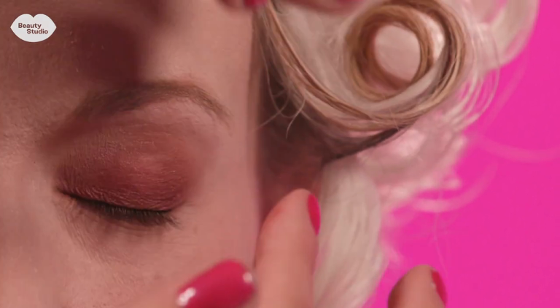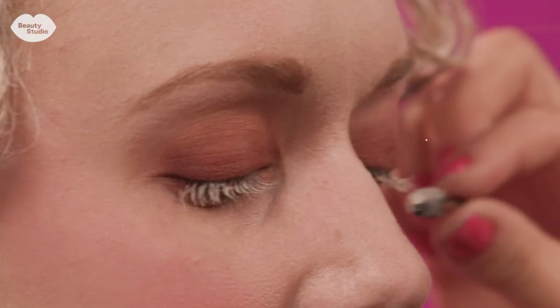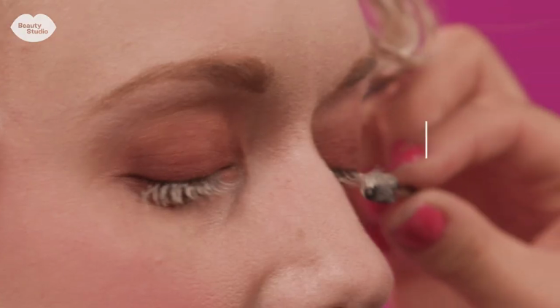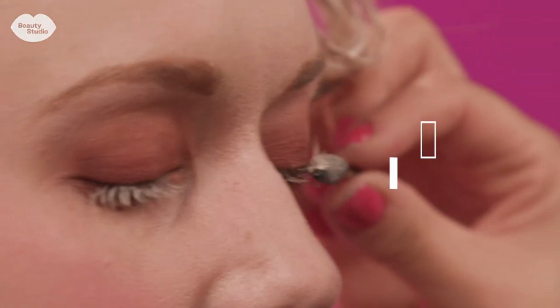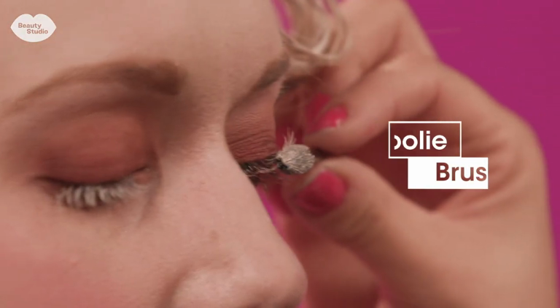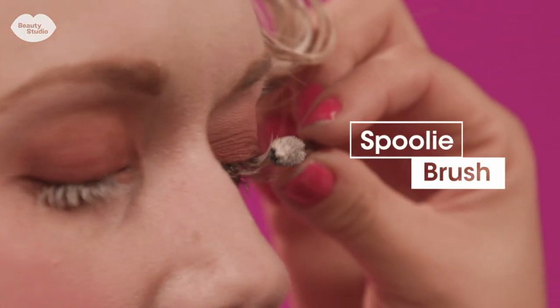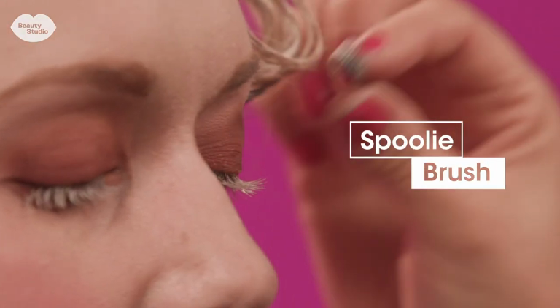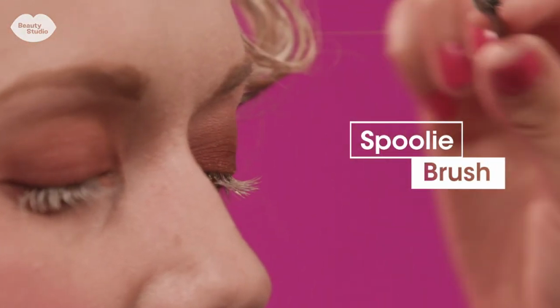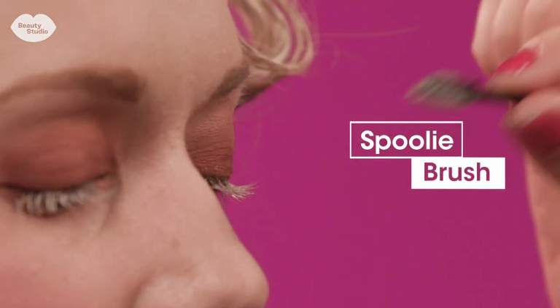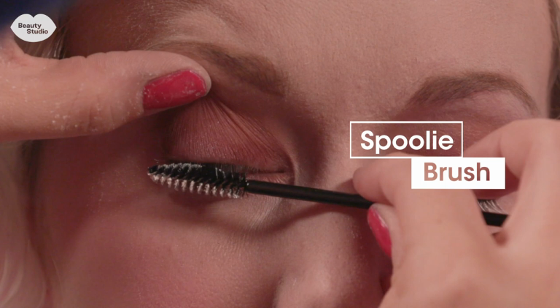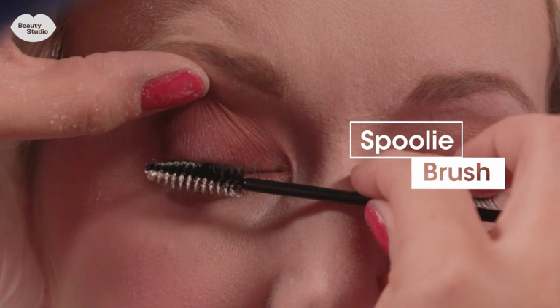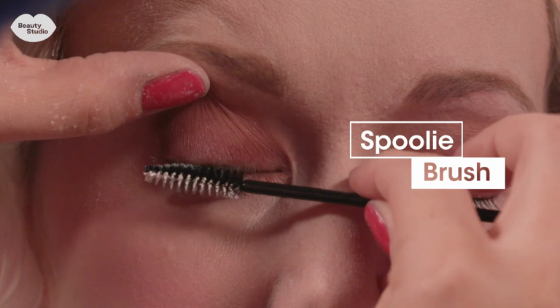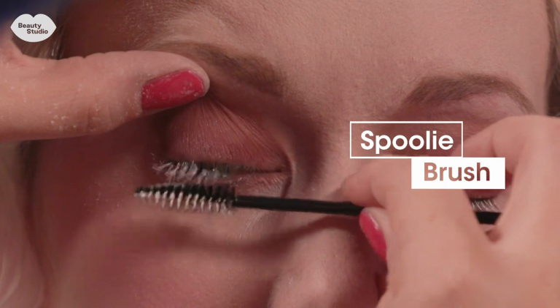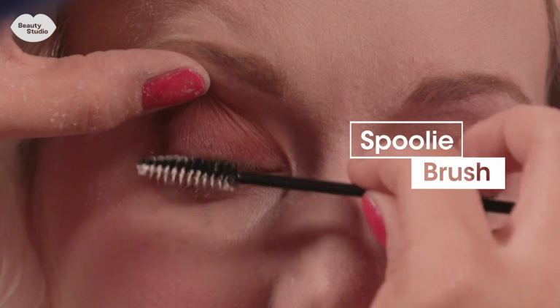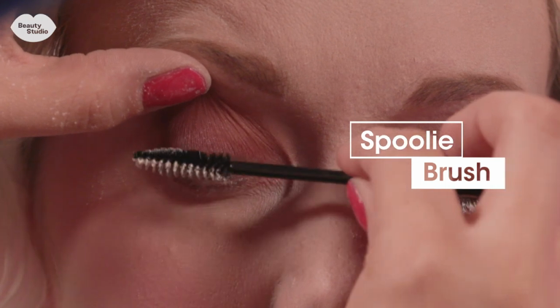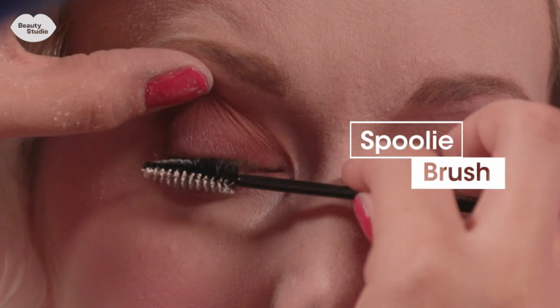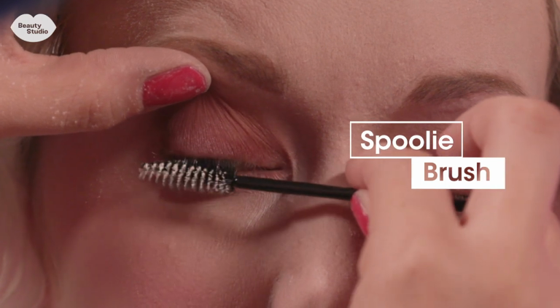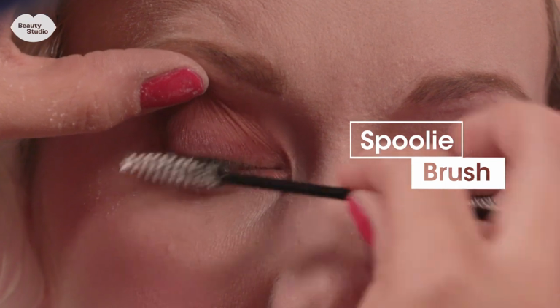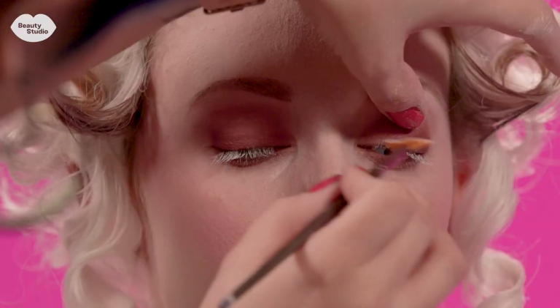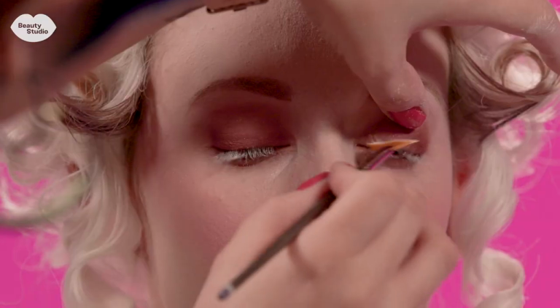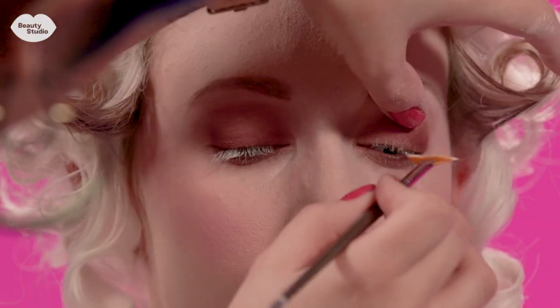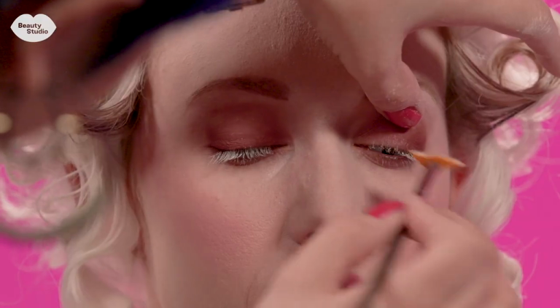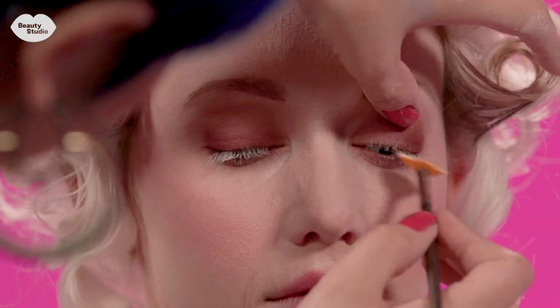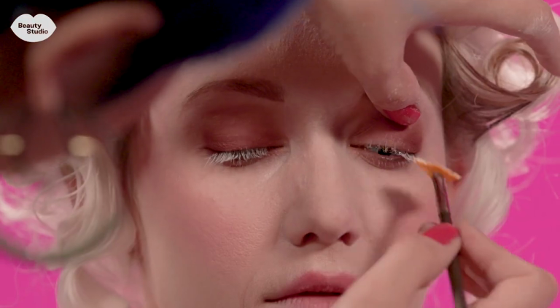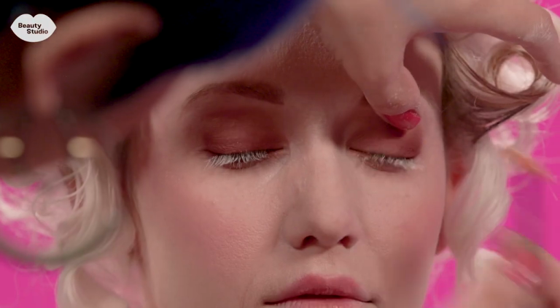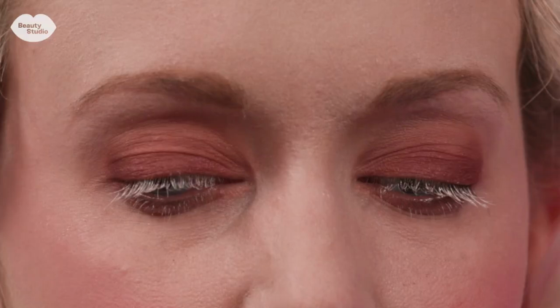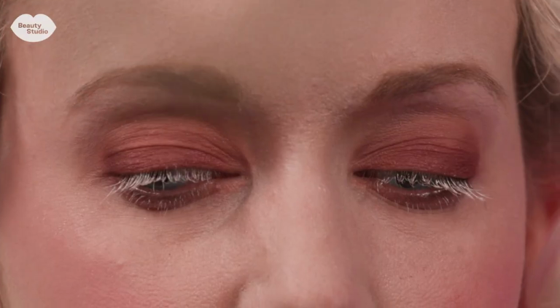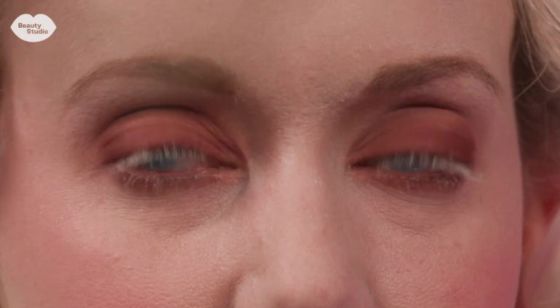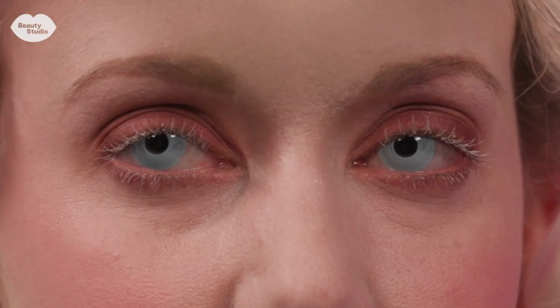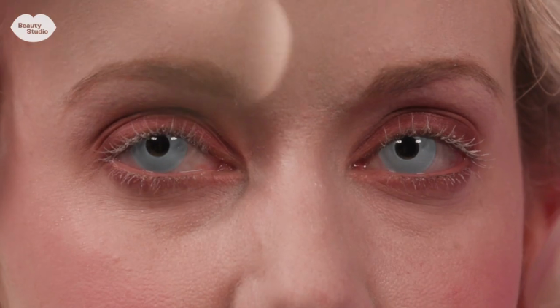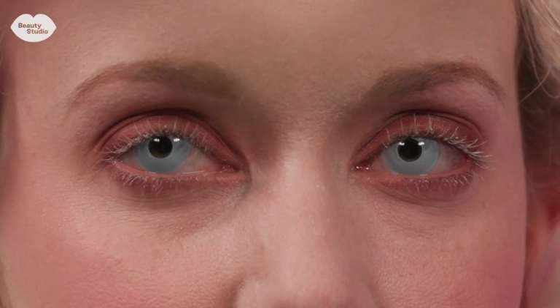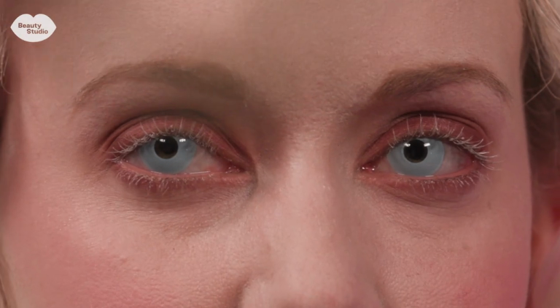For mascara I used a white cream makeup that I applied with a spoolie brush just to give it sort of this ethereal, ghoulish look.